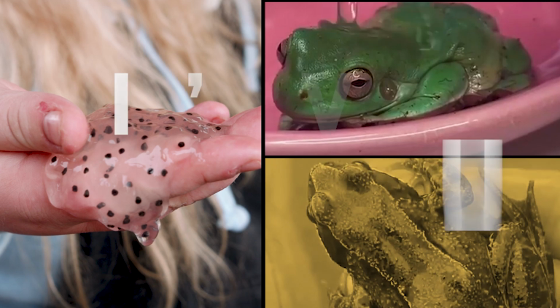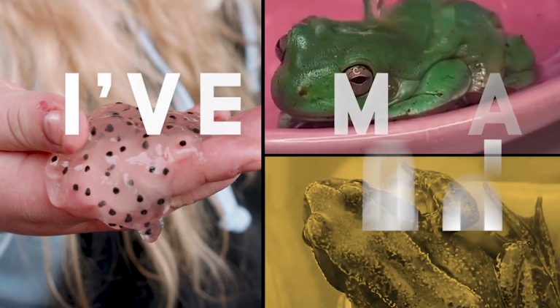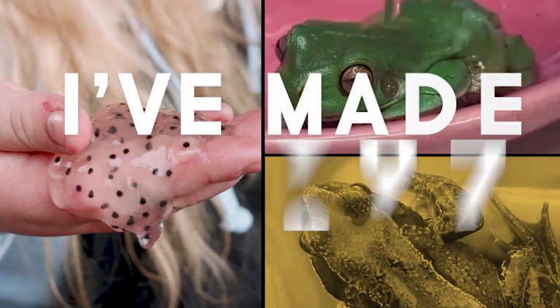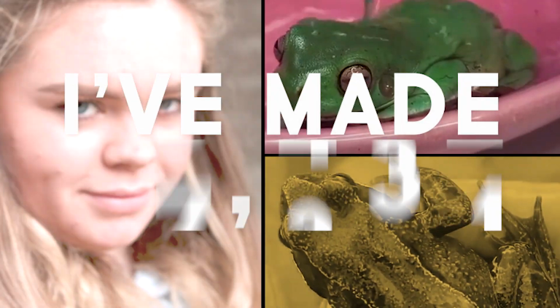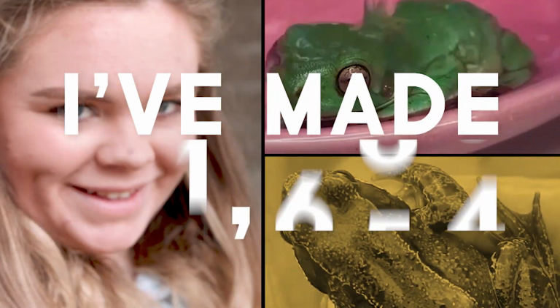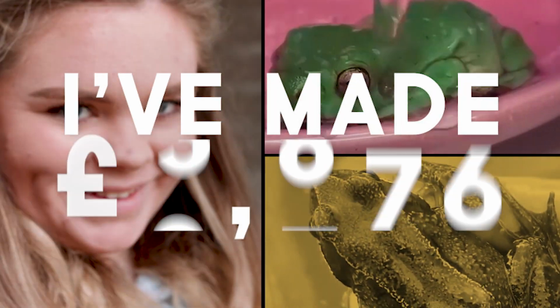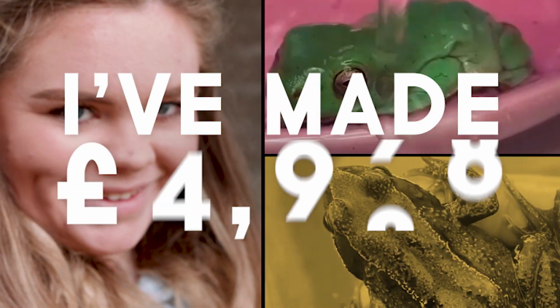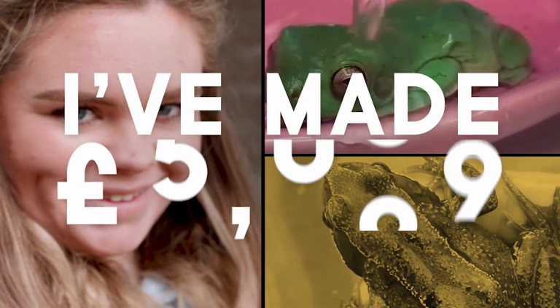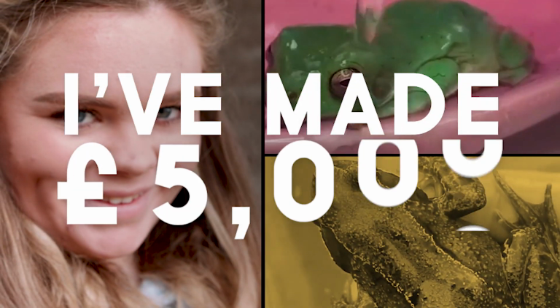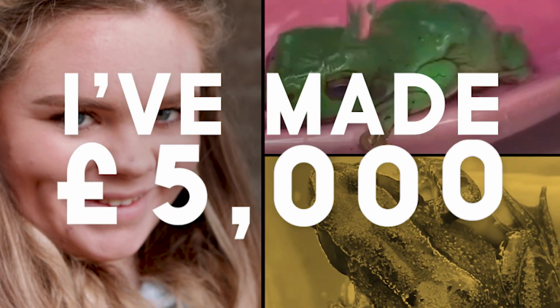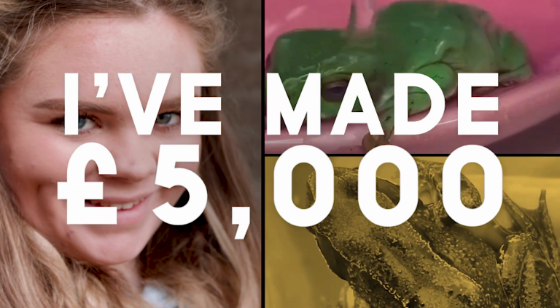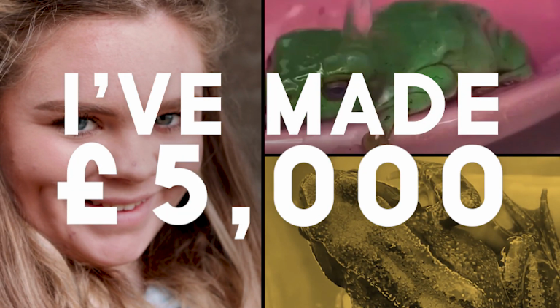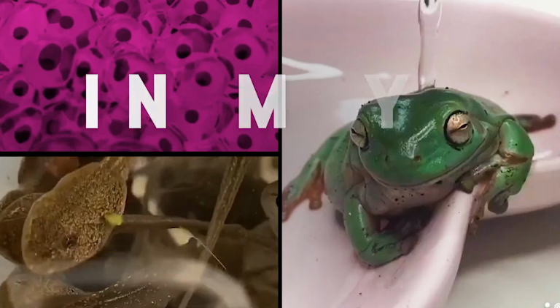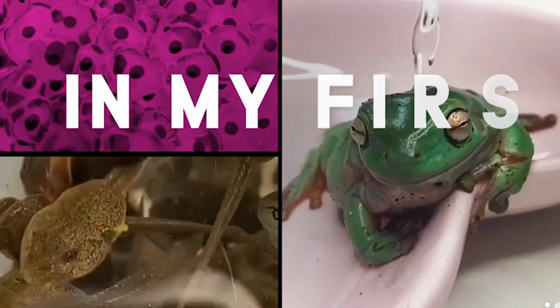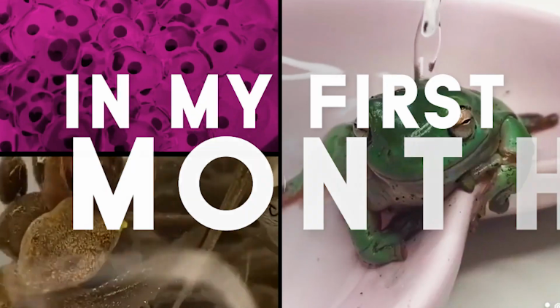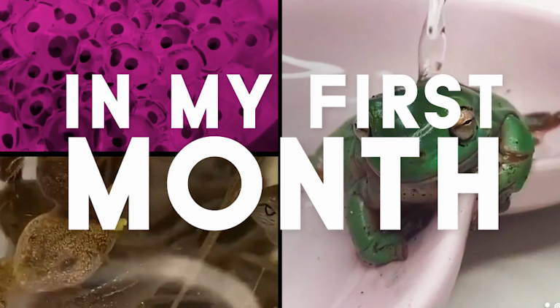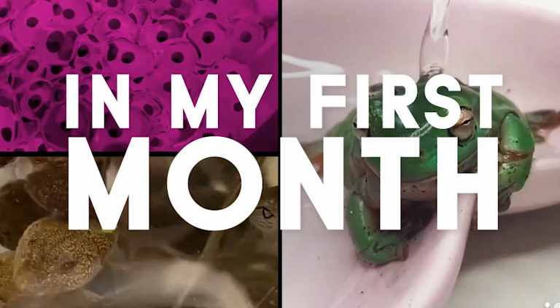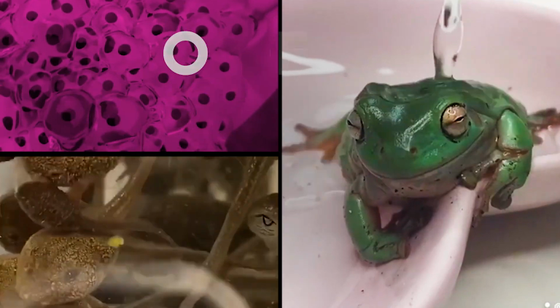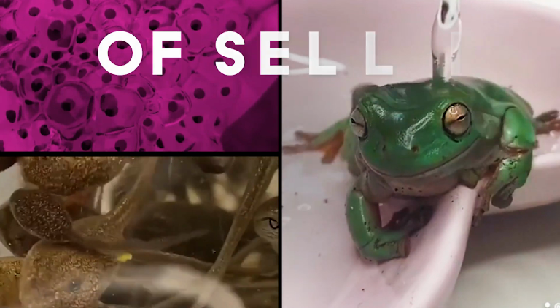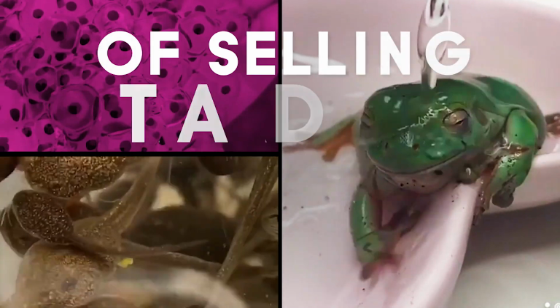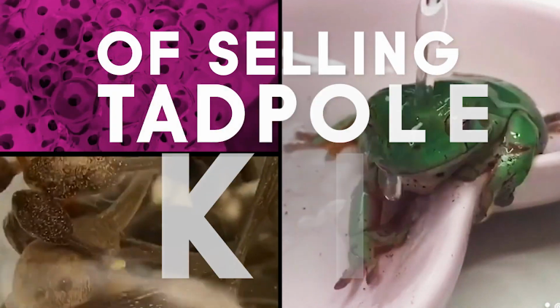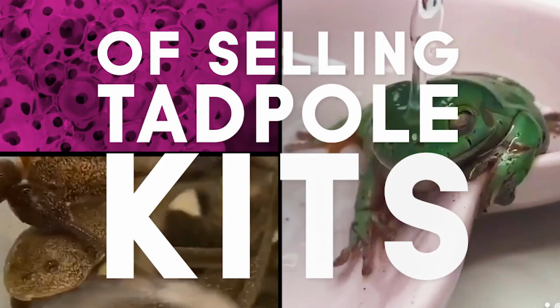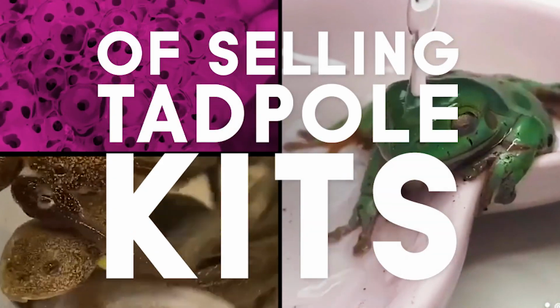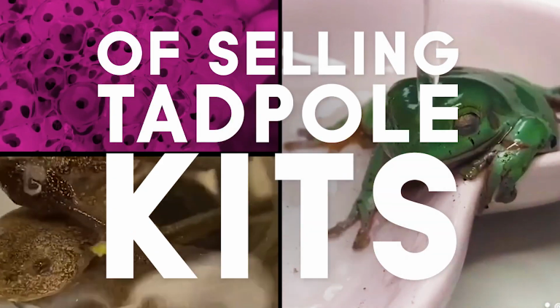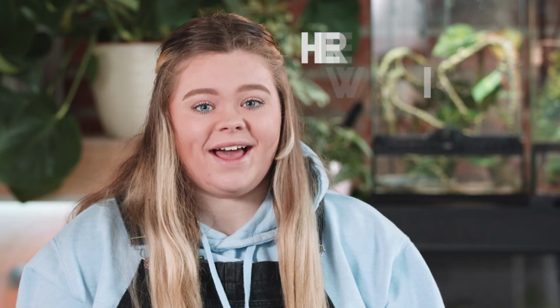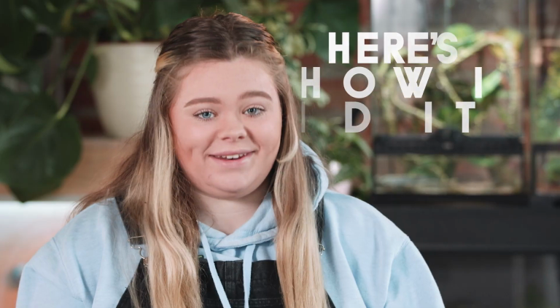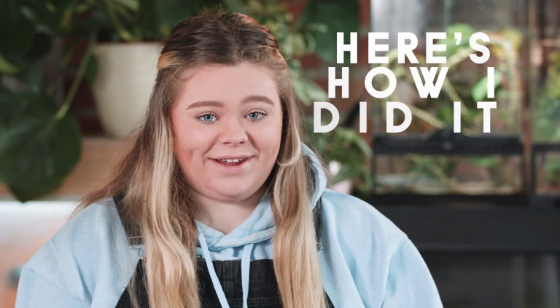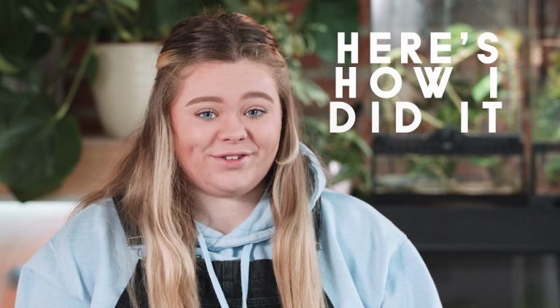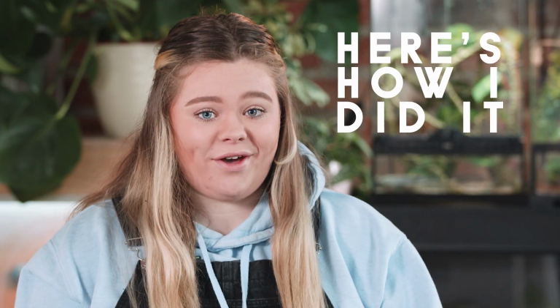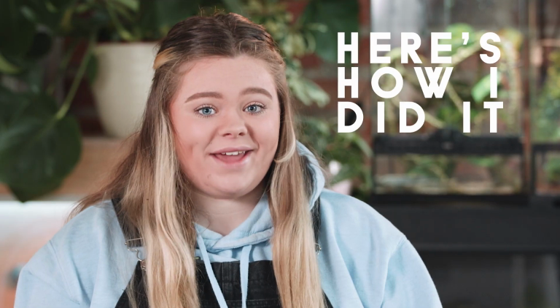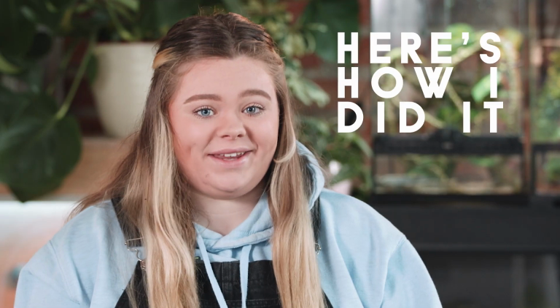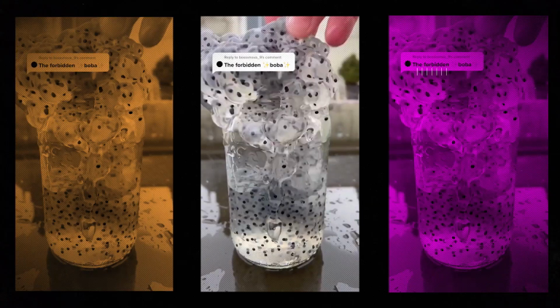I've made £5,000 in my first month of selling tadpole kits and here's how I did it.